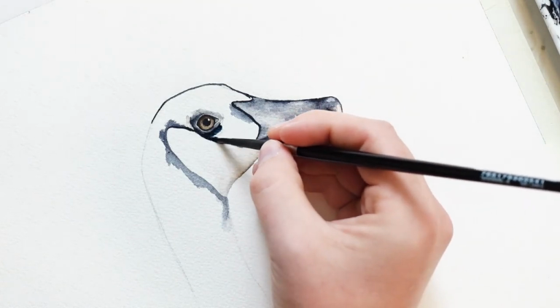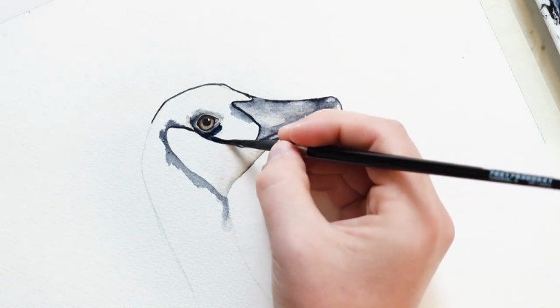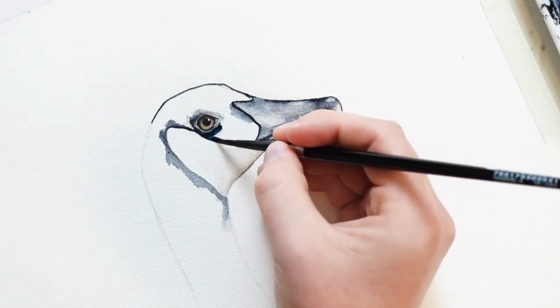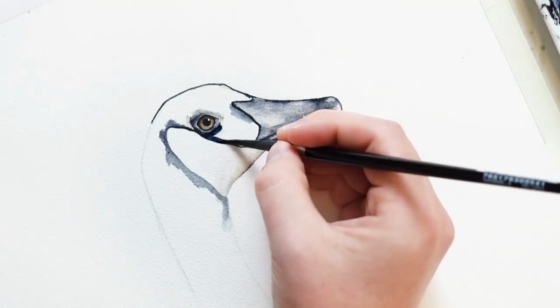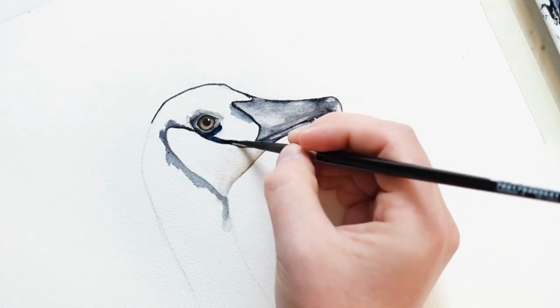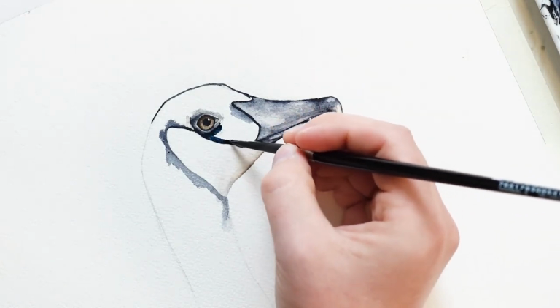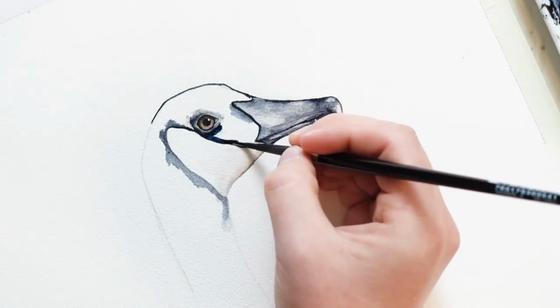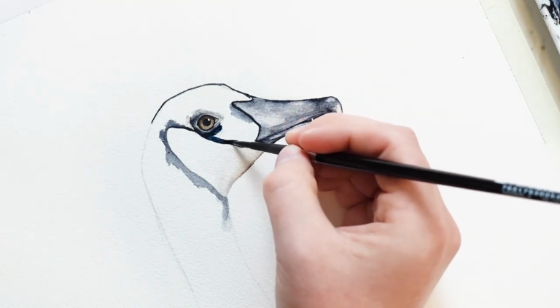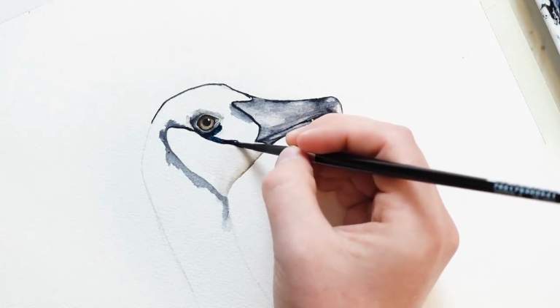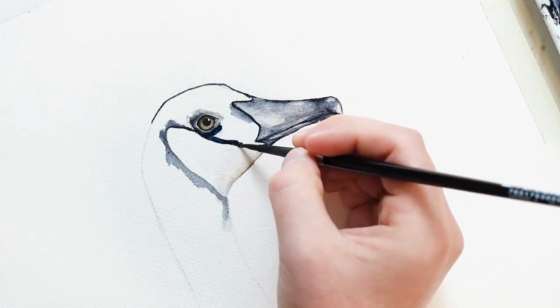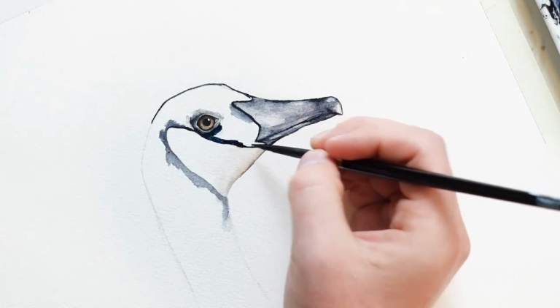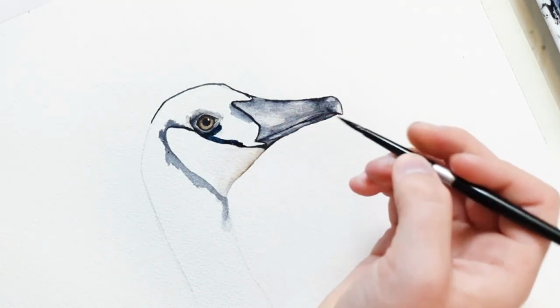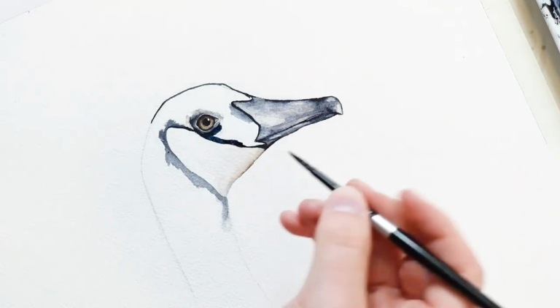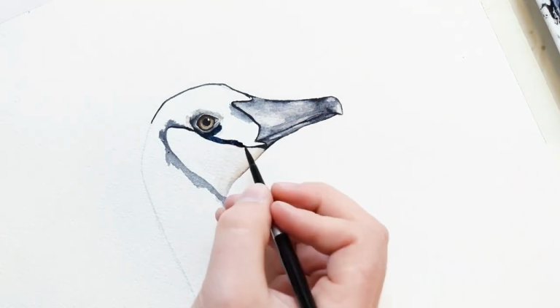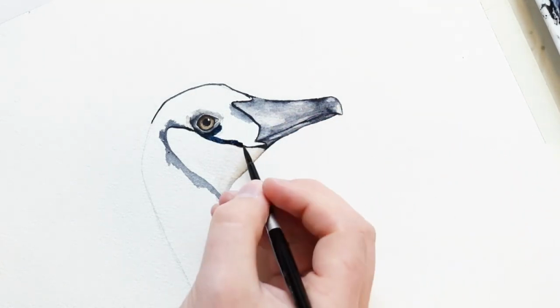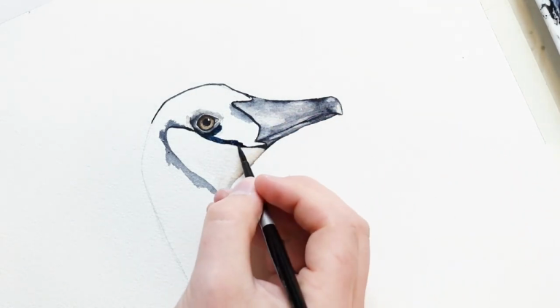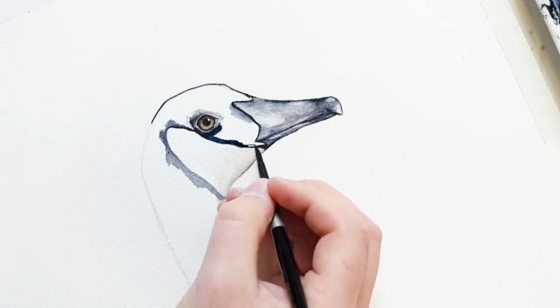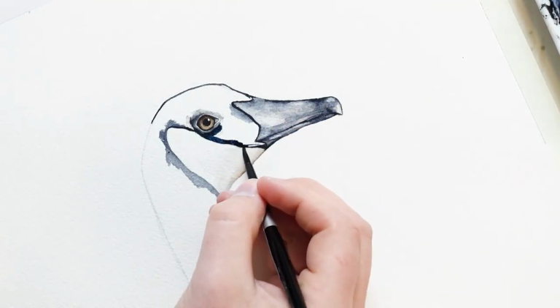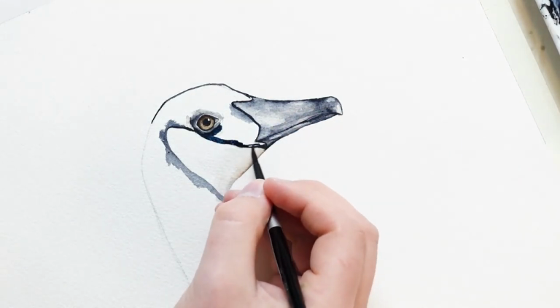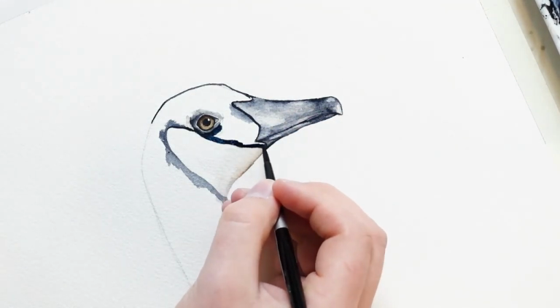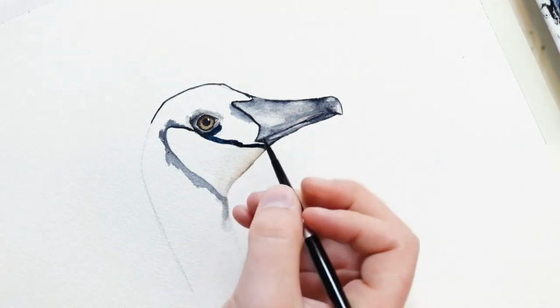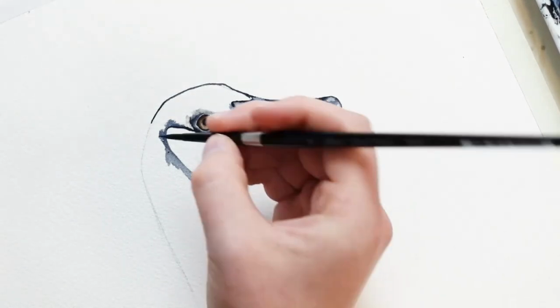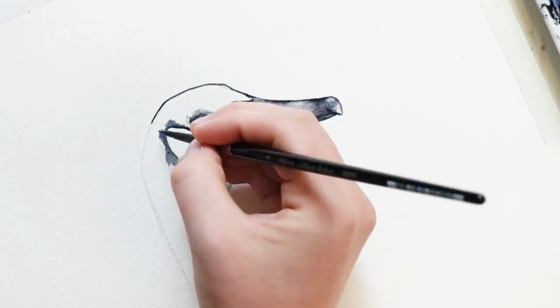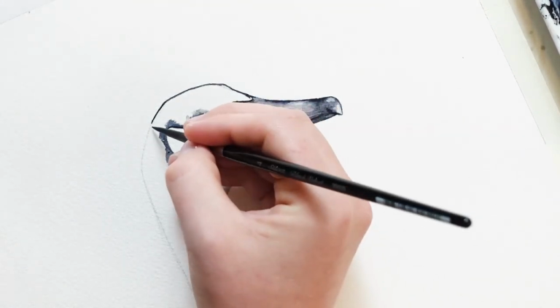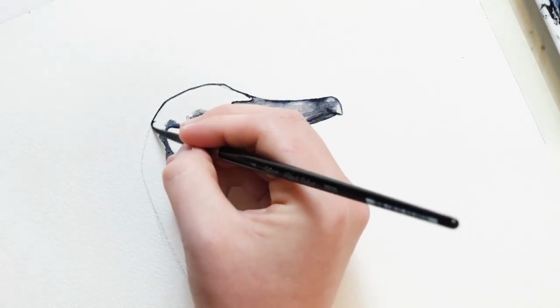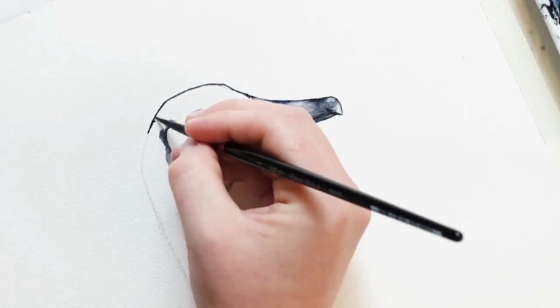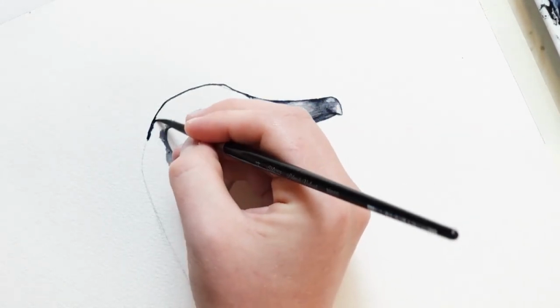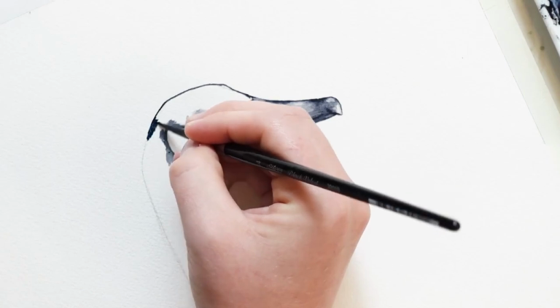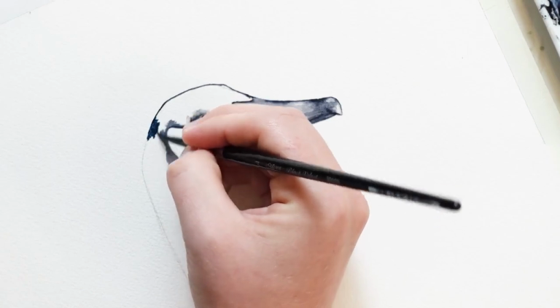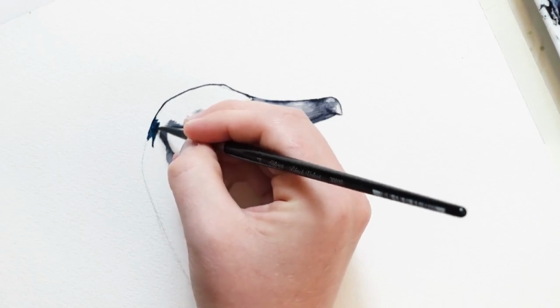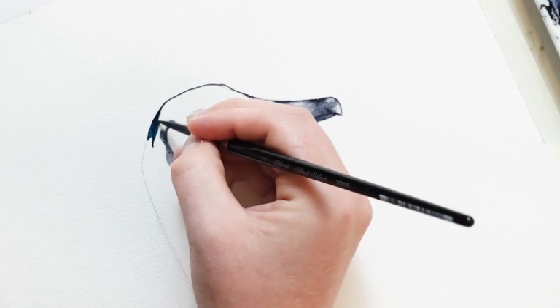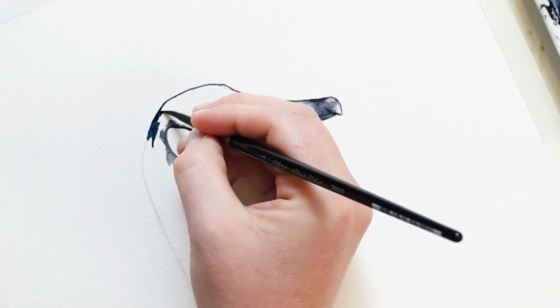Now that I have an outline created, I'm going to fill it in with two different colors — I'll be using Prussian blue and burnt umber.